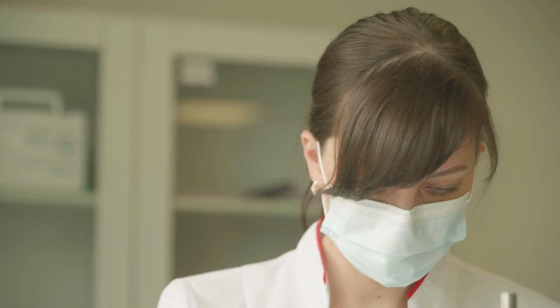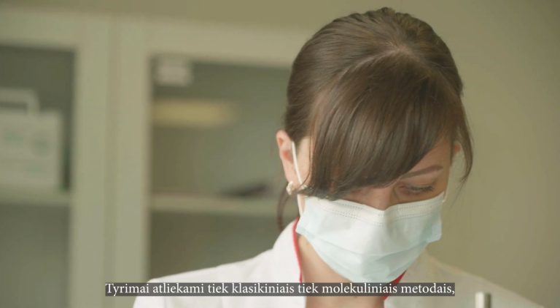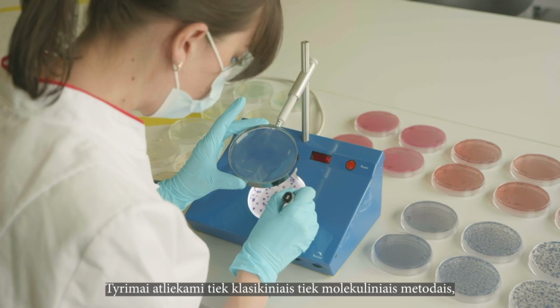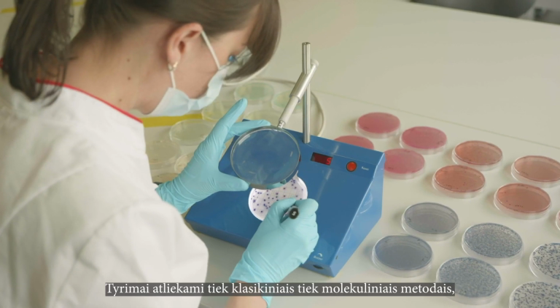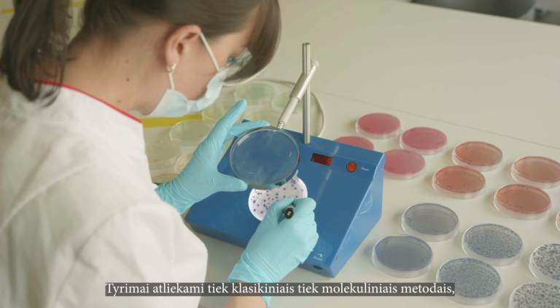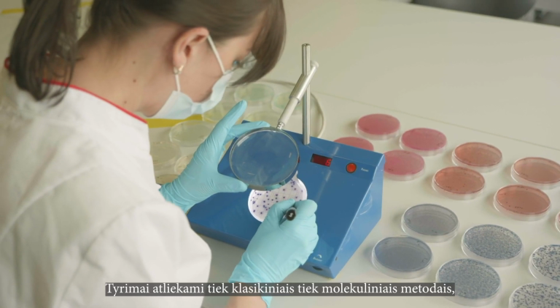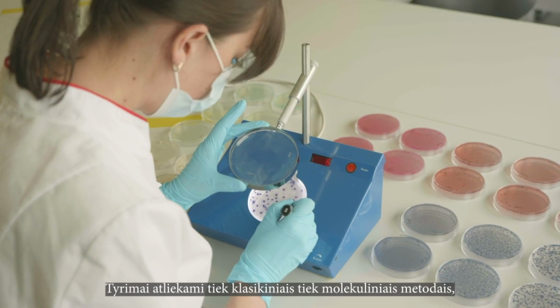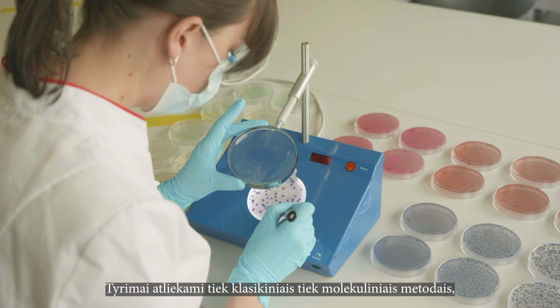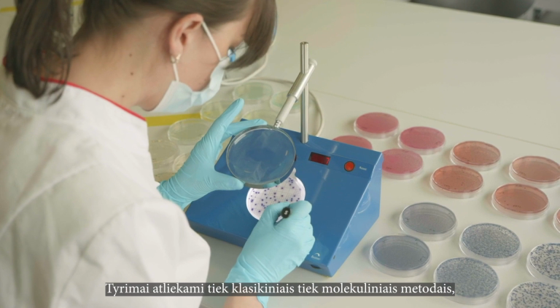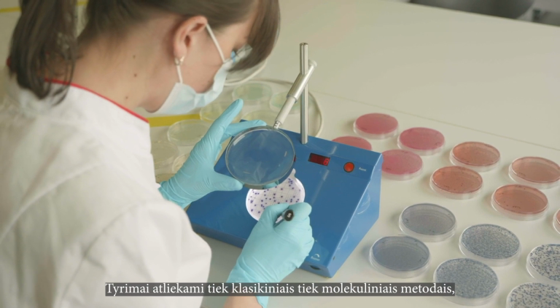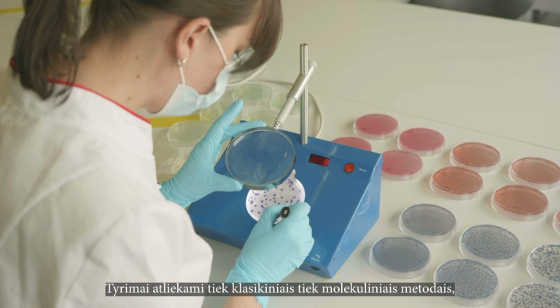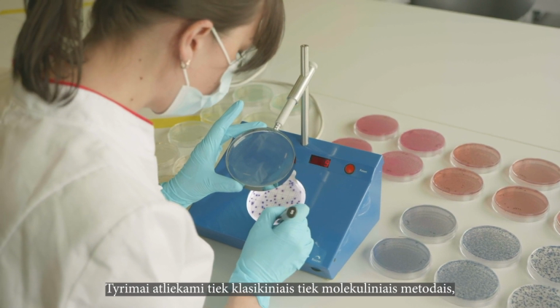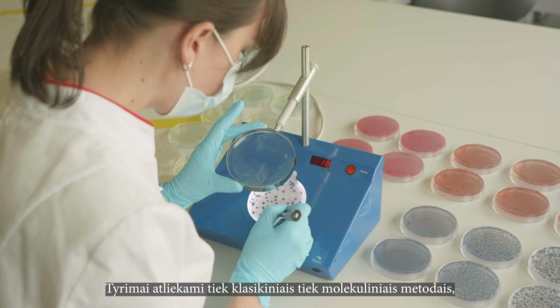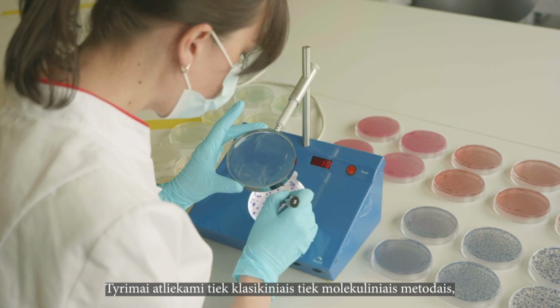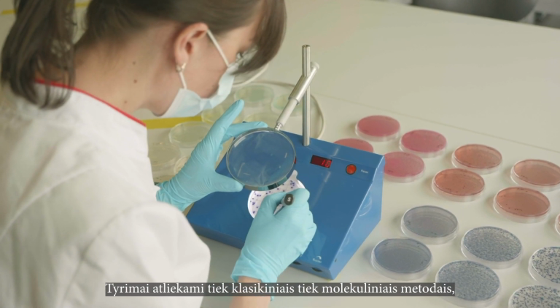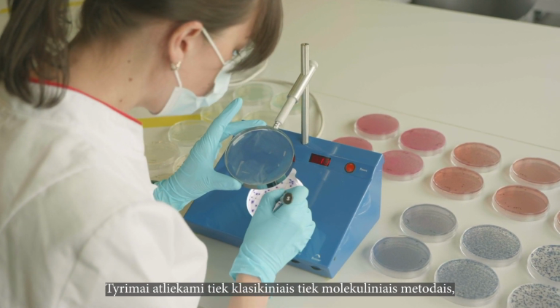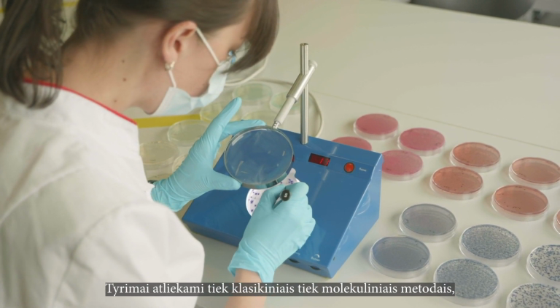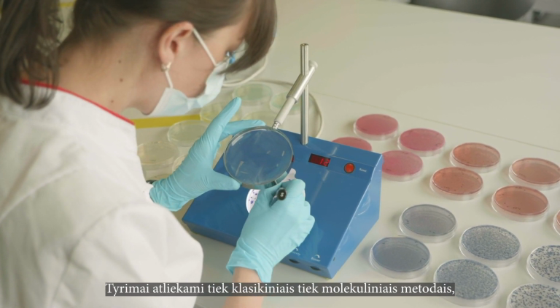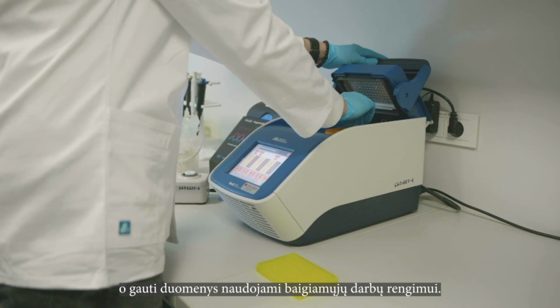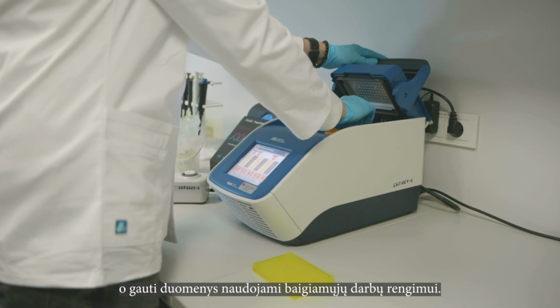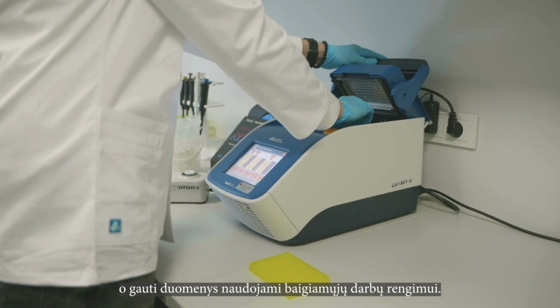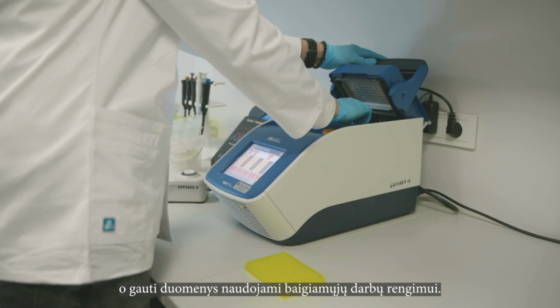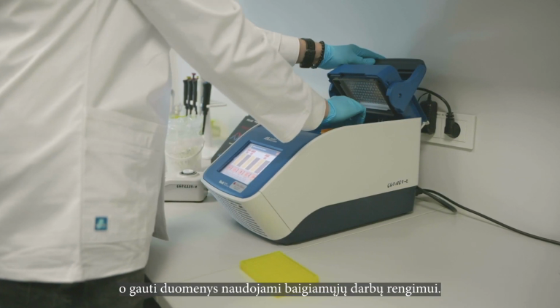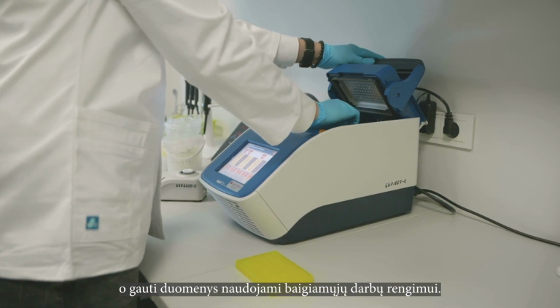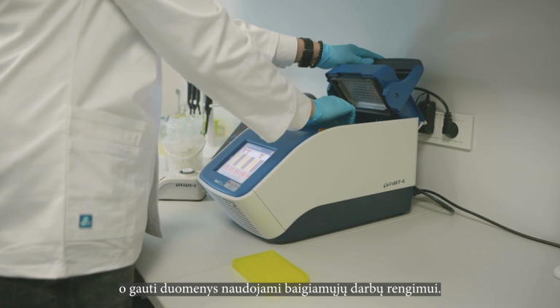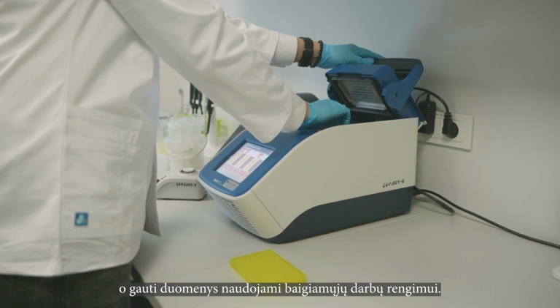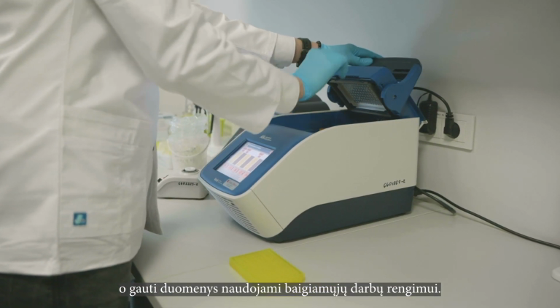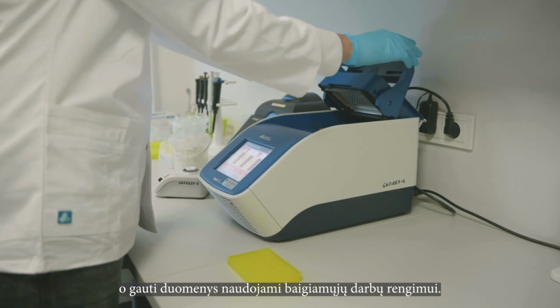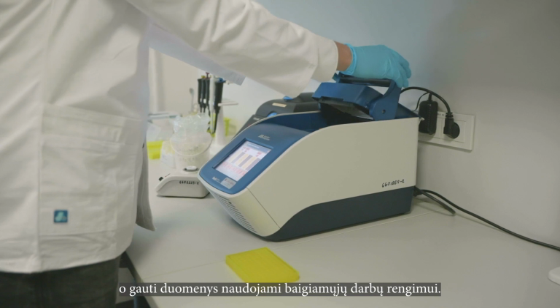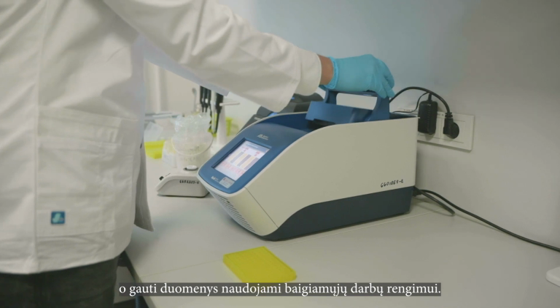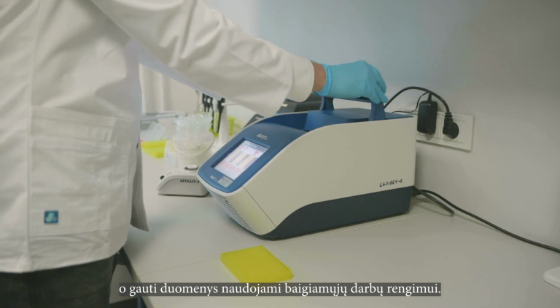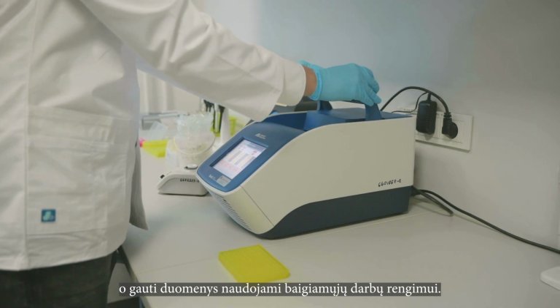The research is carried out by both classical and molecular methods, and the obtained data is used to prepare the final thesis.